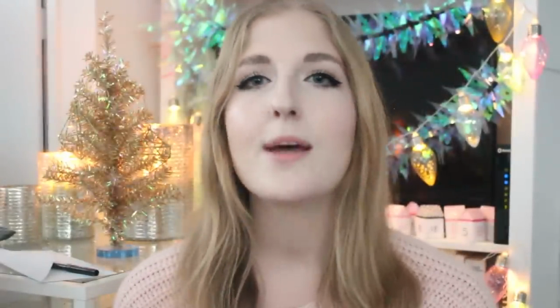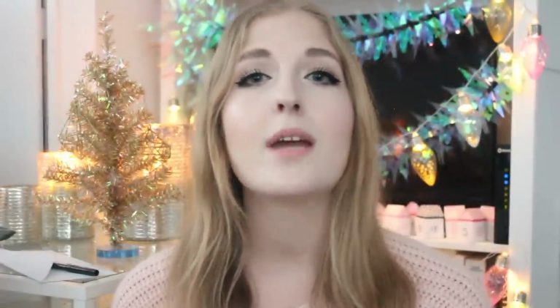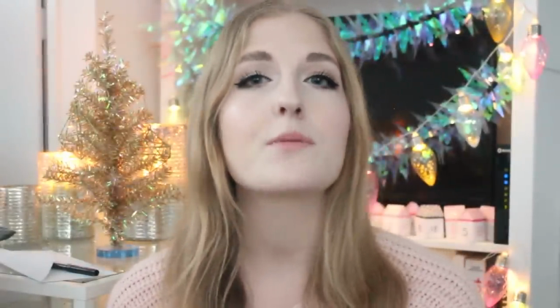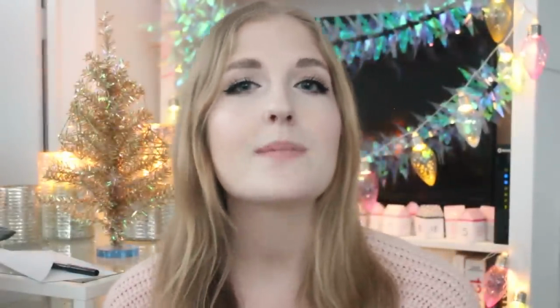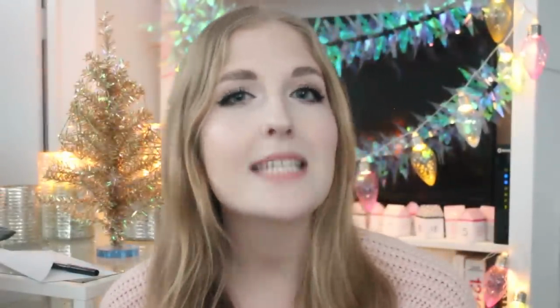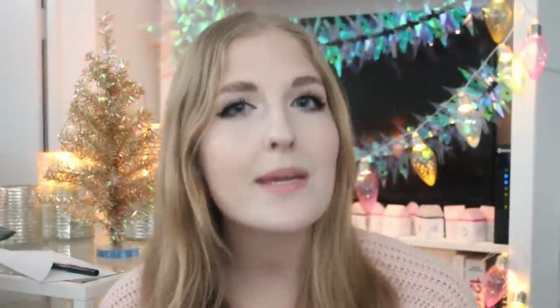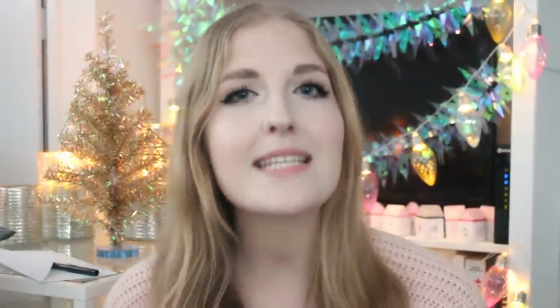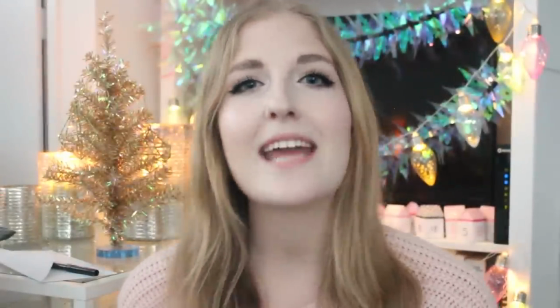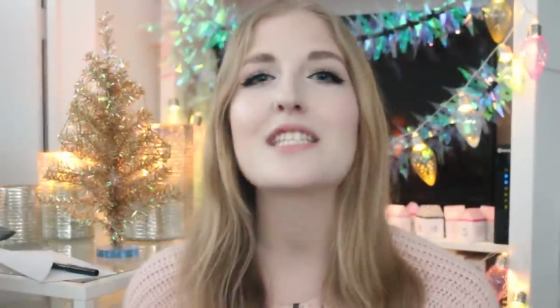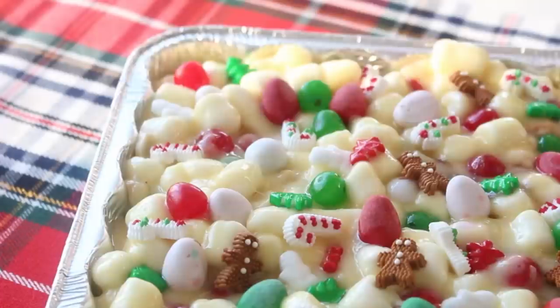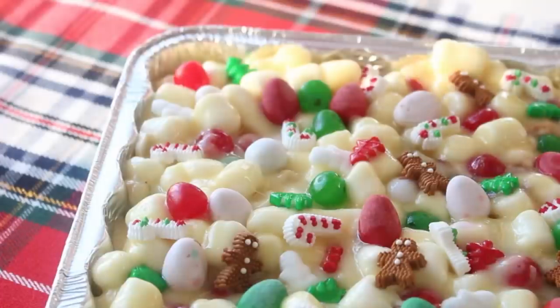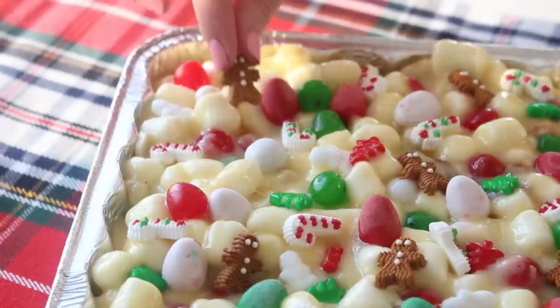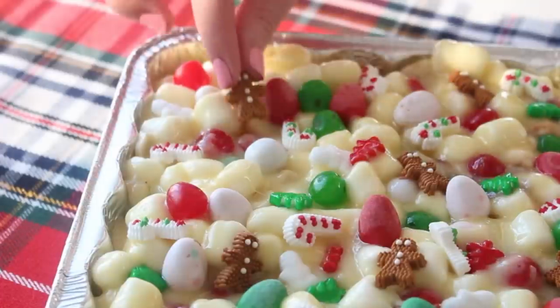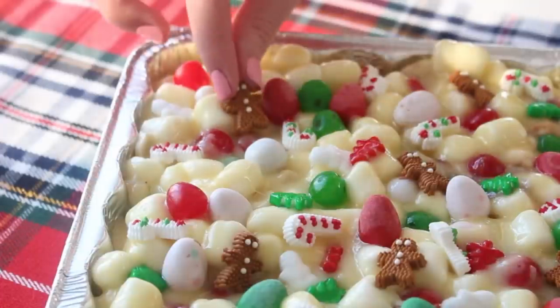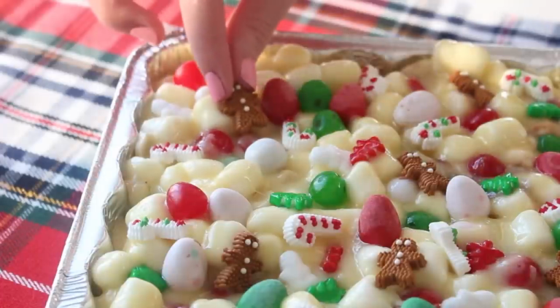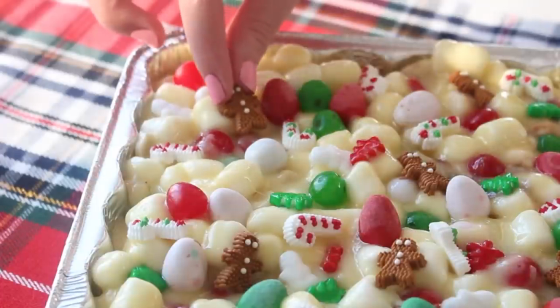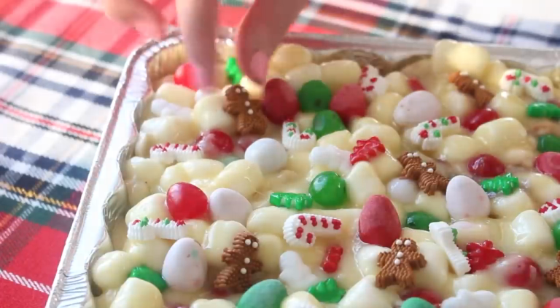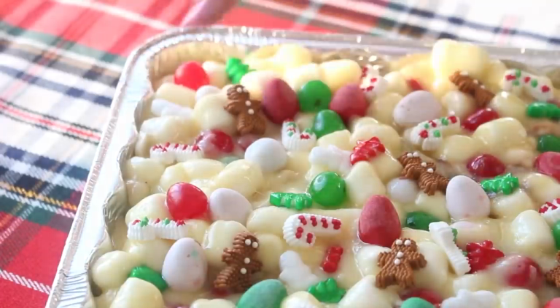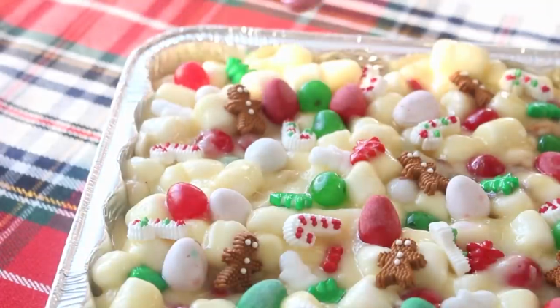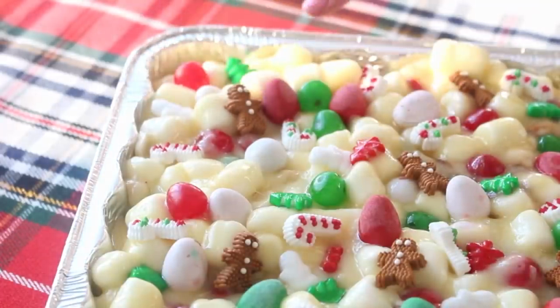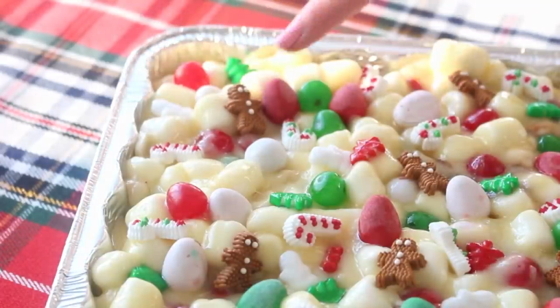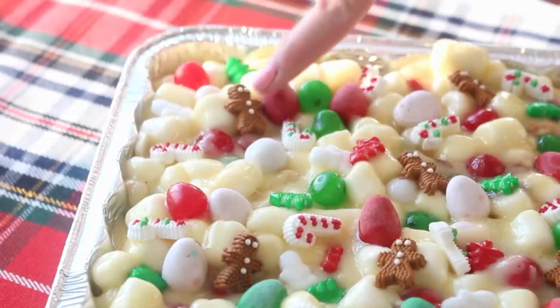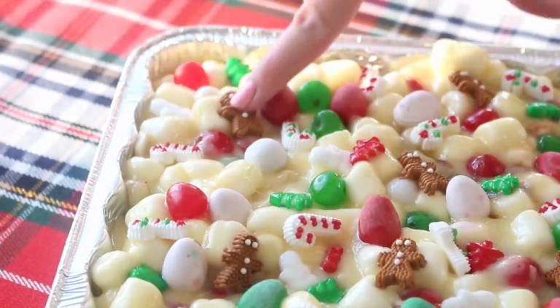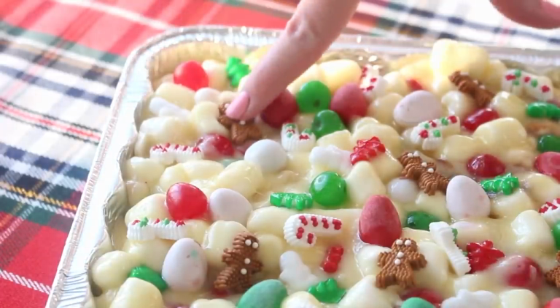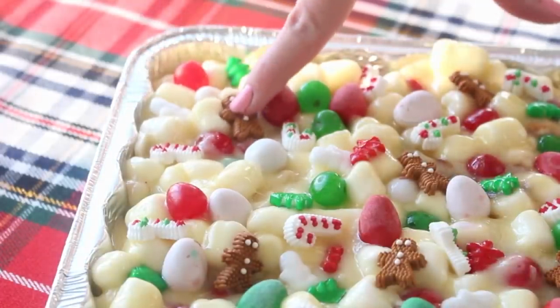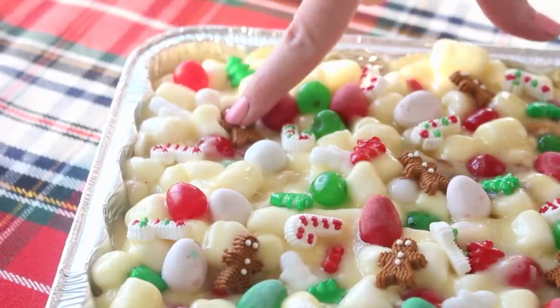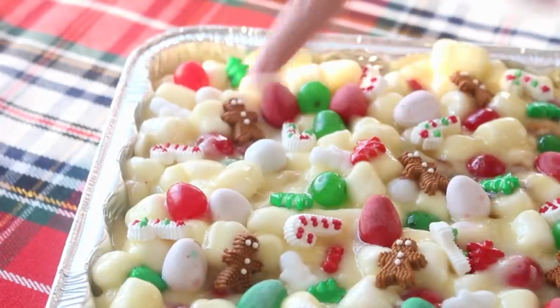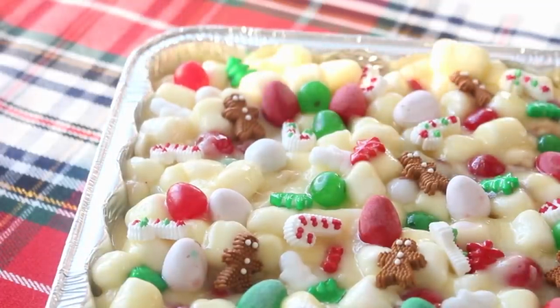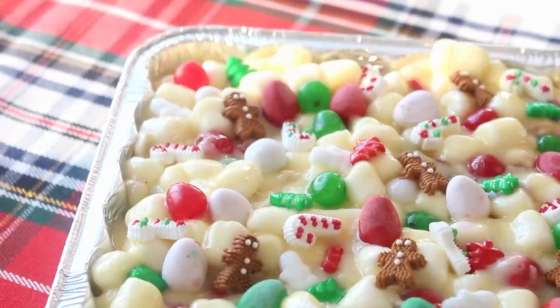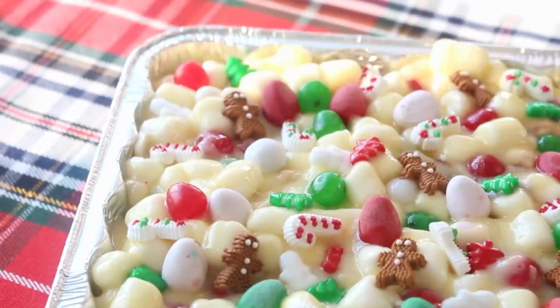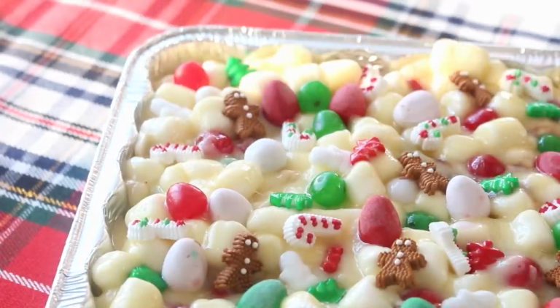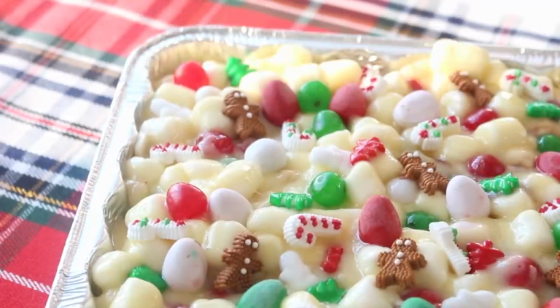And then we have some Christmas gummies and some adorable little icing decorations on top. They don't taste the best, but they're cute, so that's why I did that.